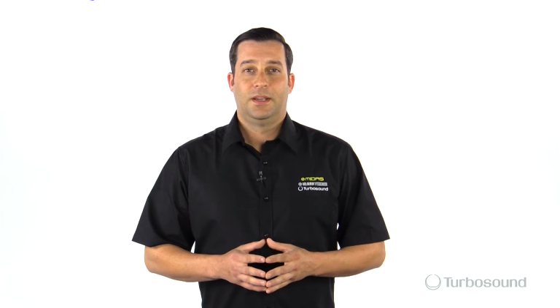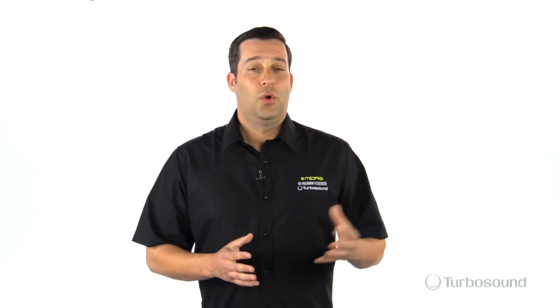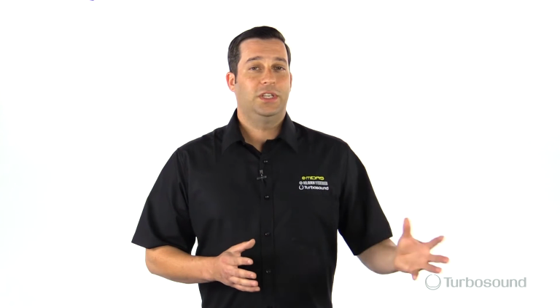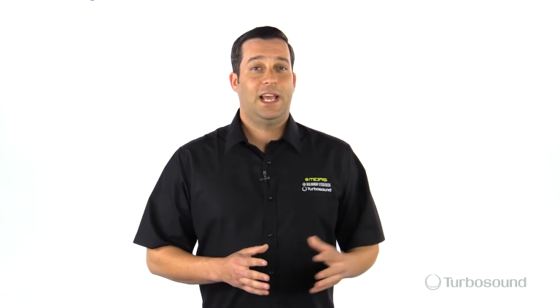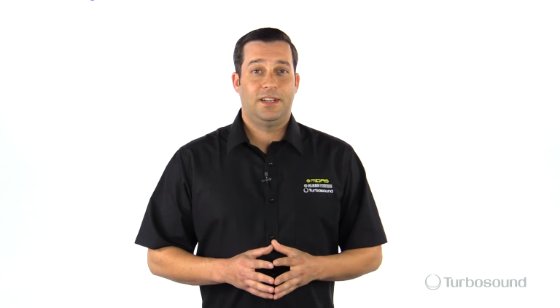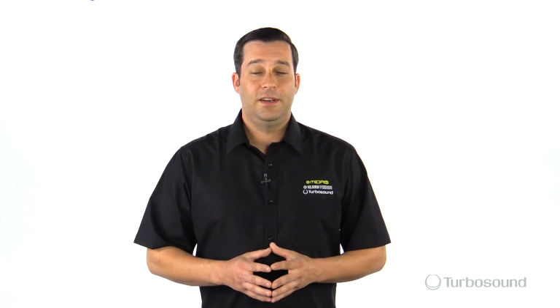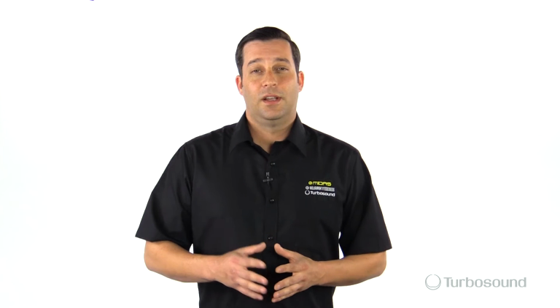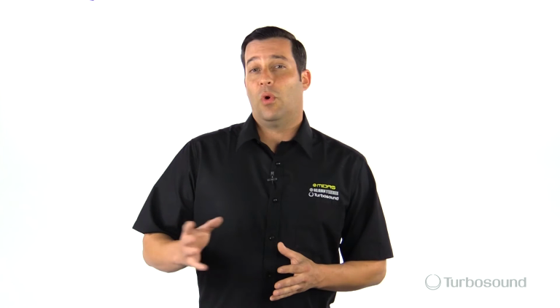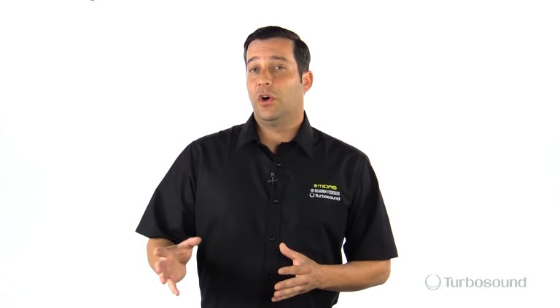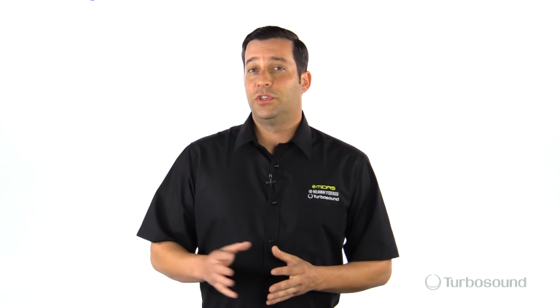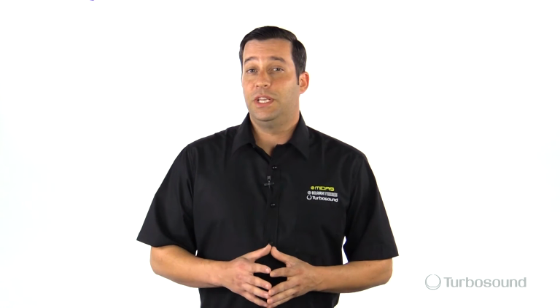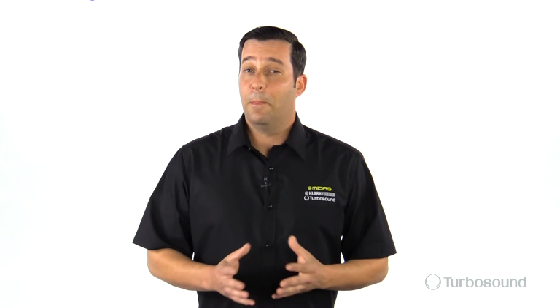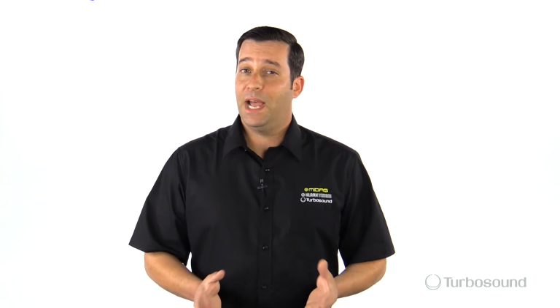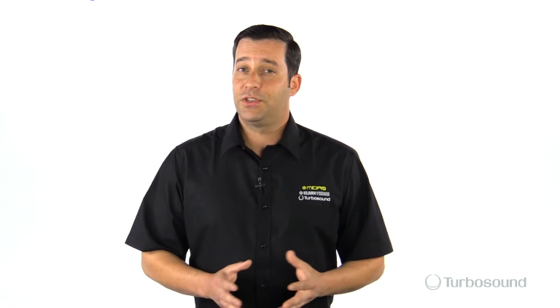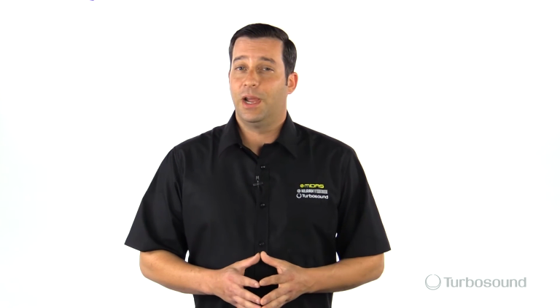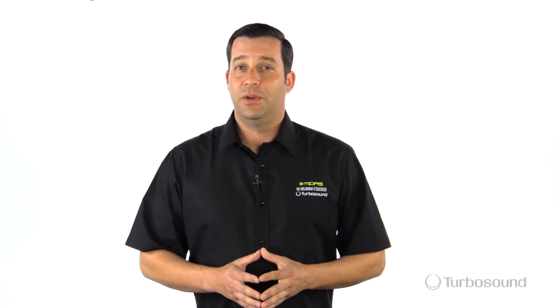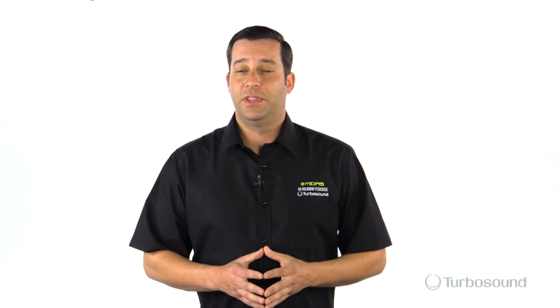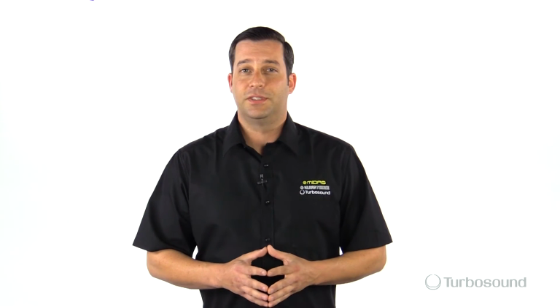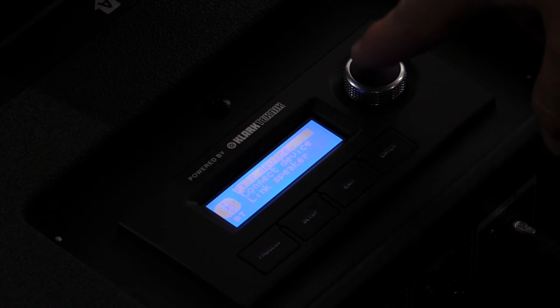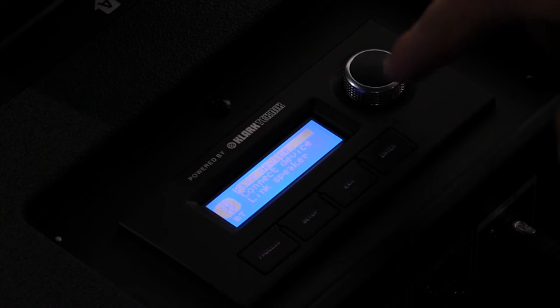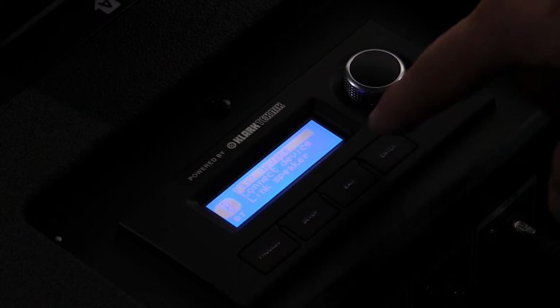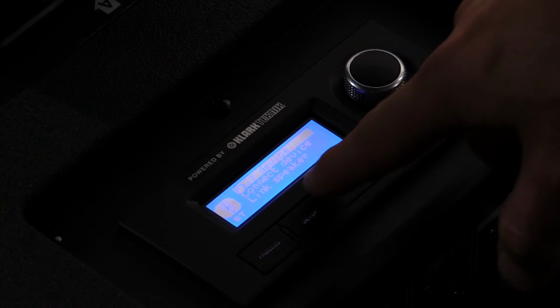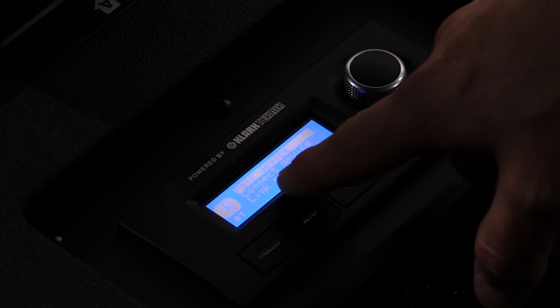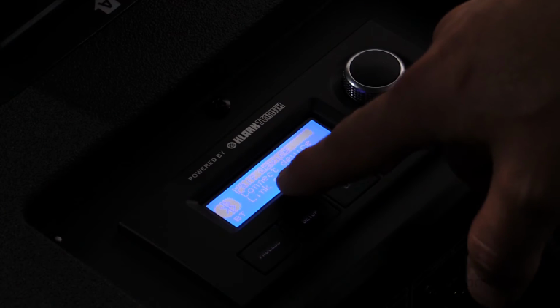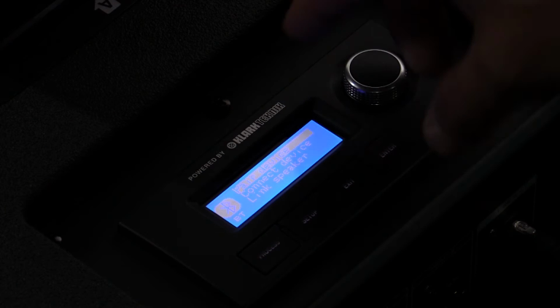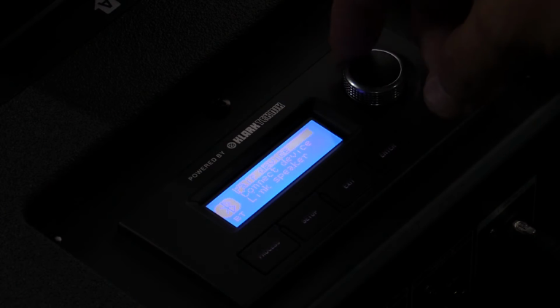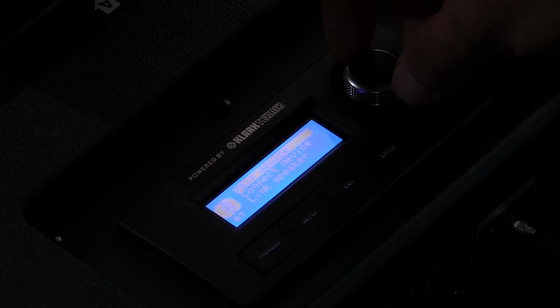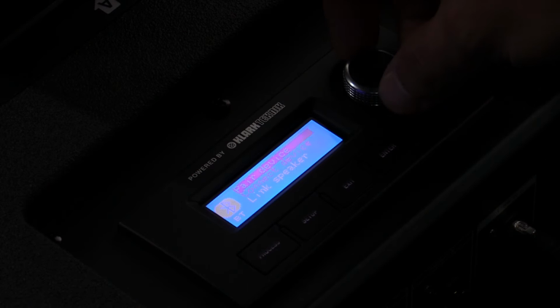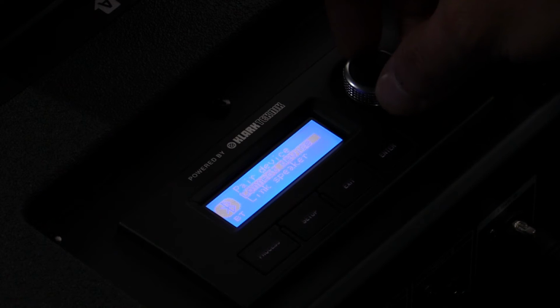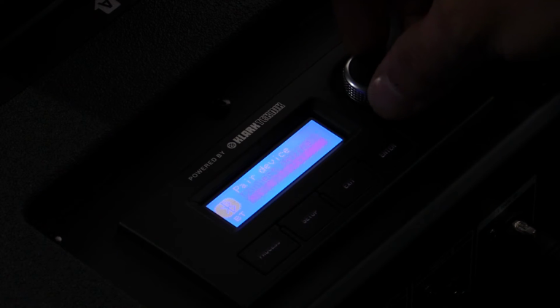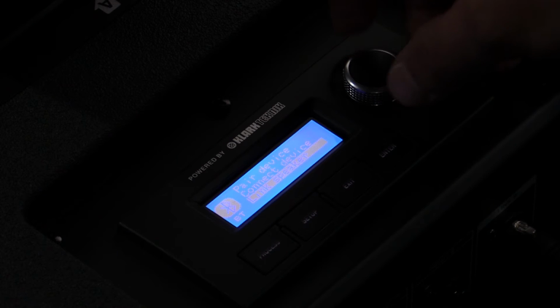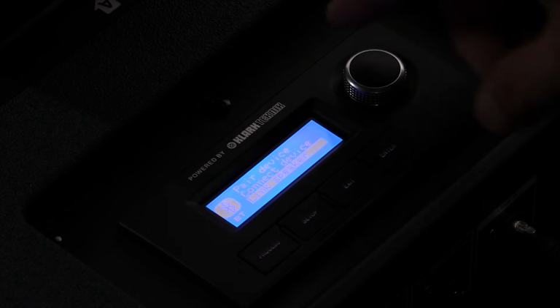Once that's done, walk over to the master IP1000, go into the menu selection, and select link speaker.